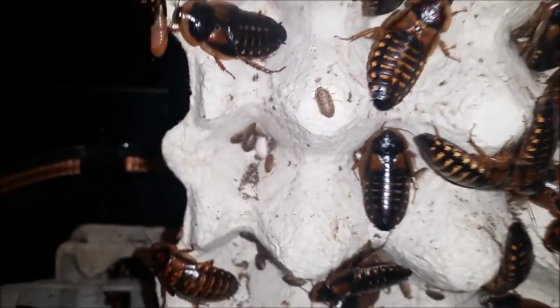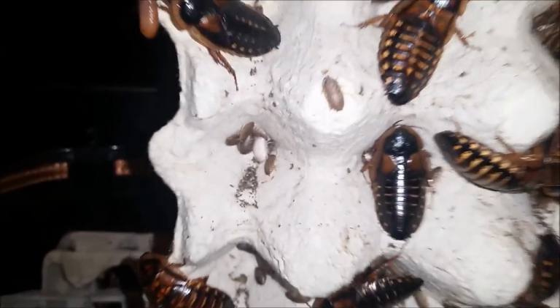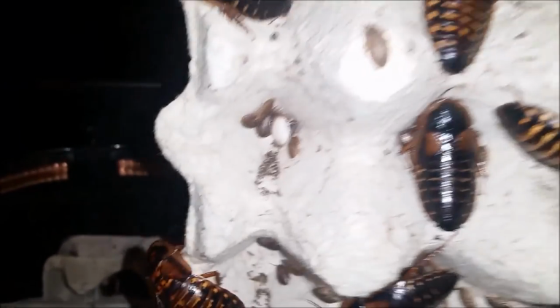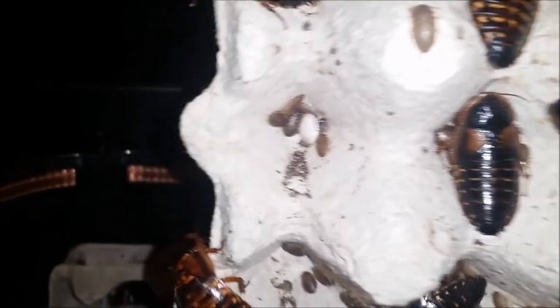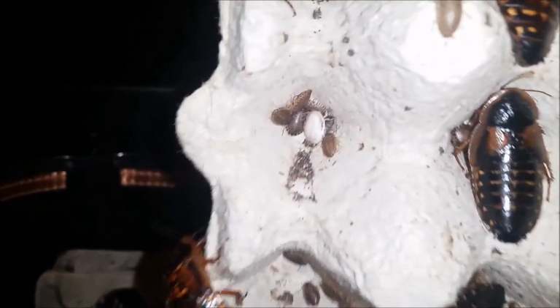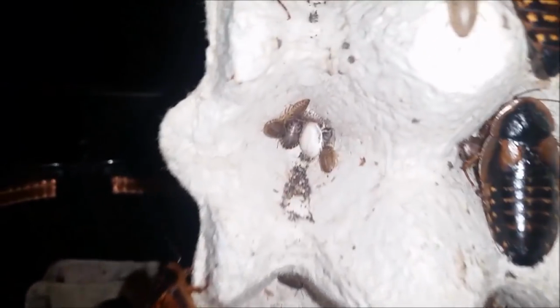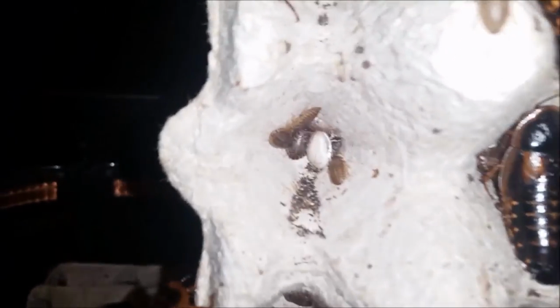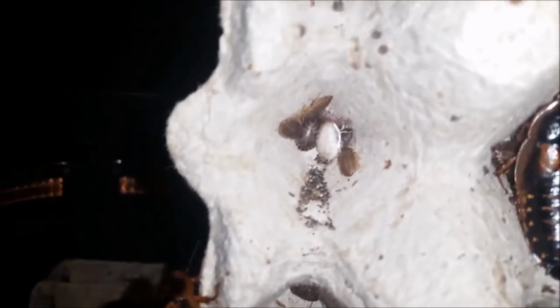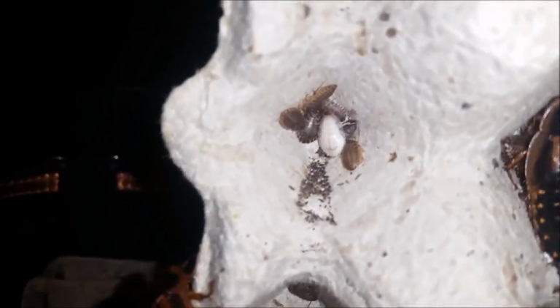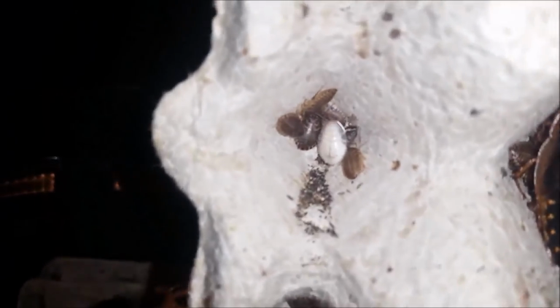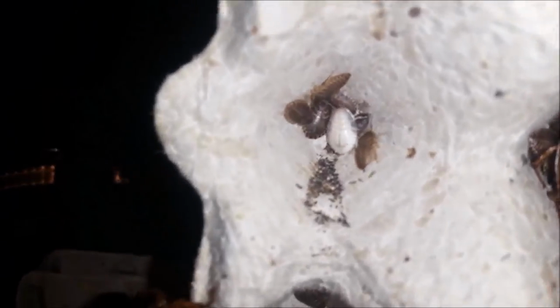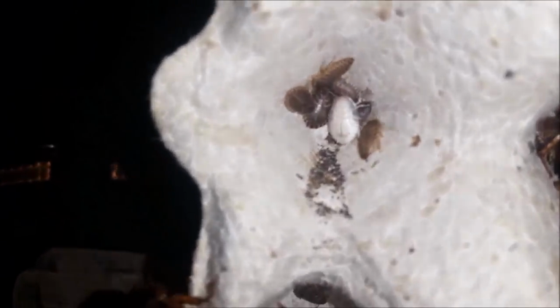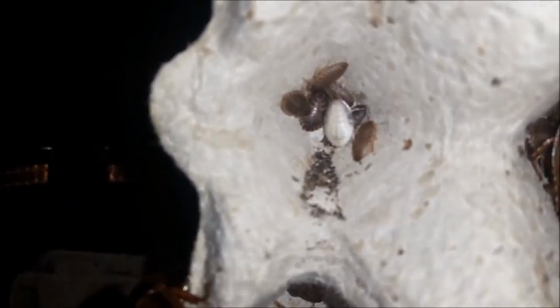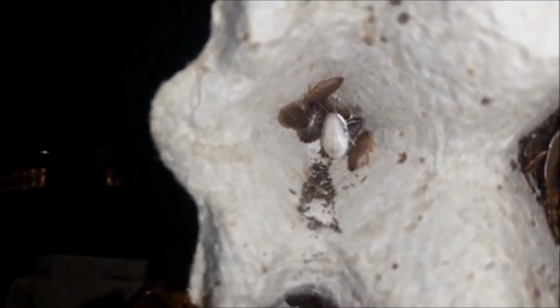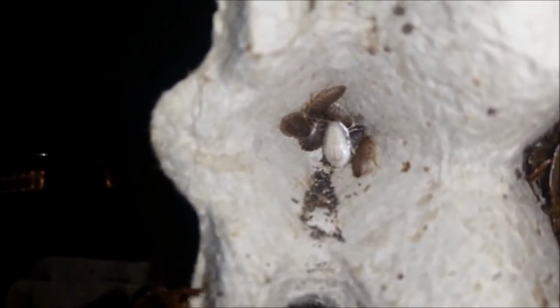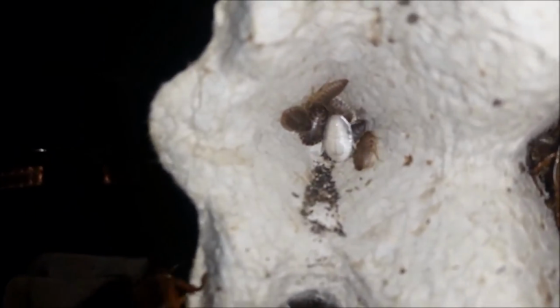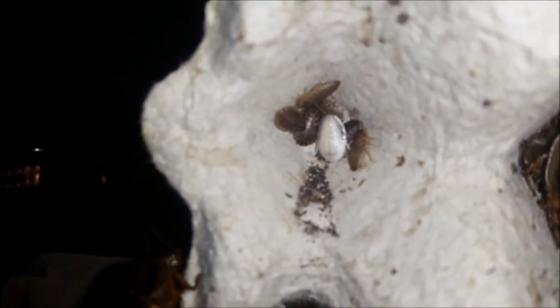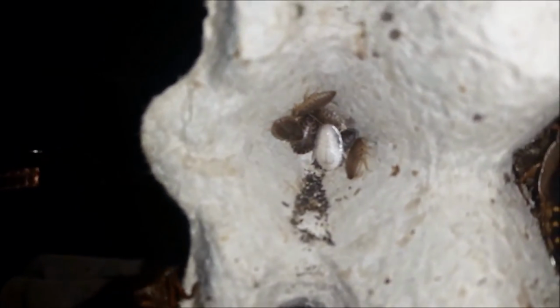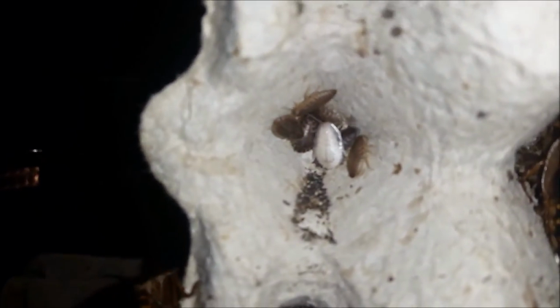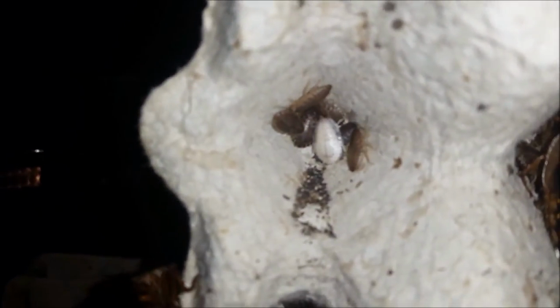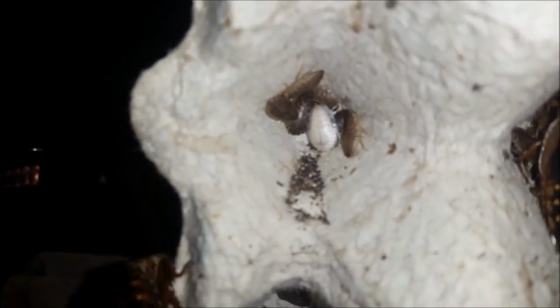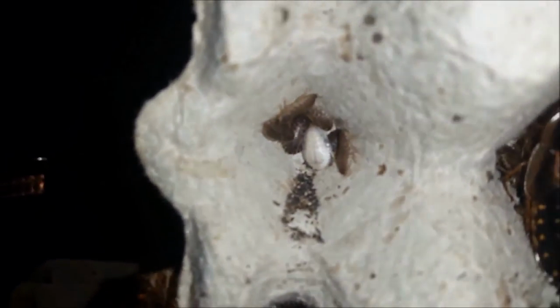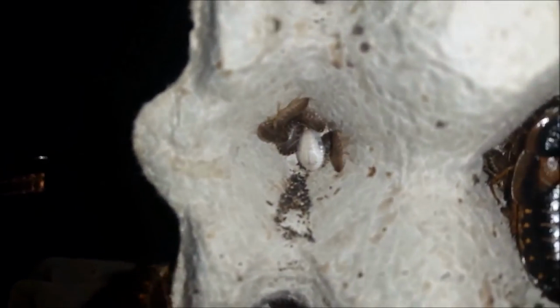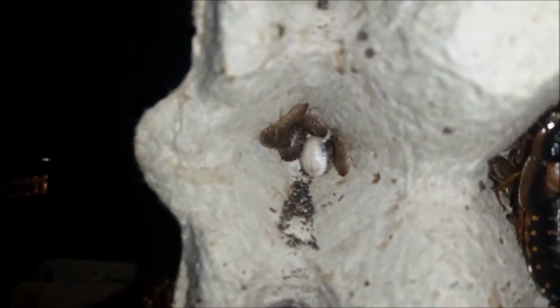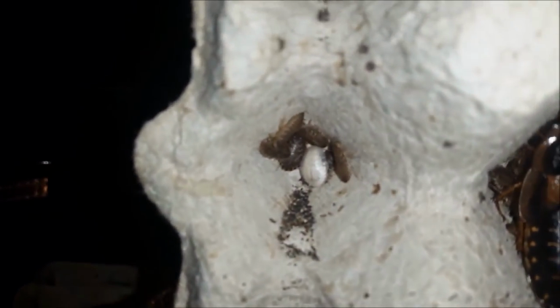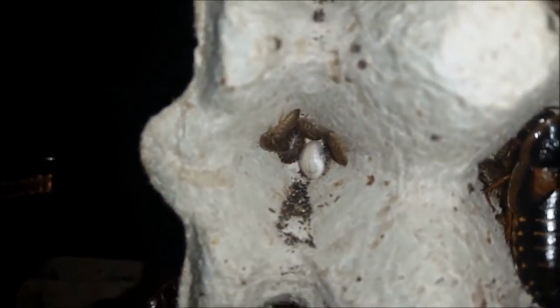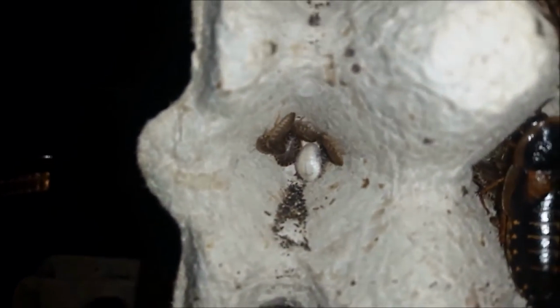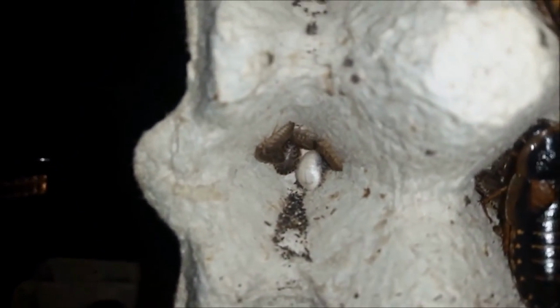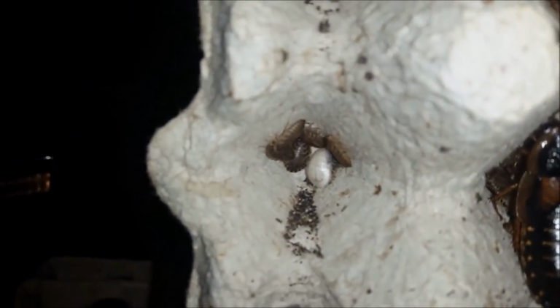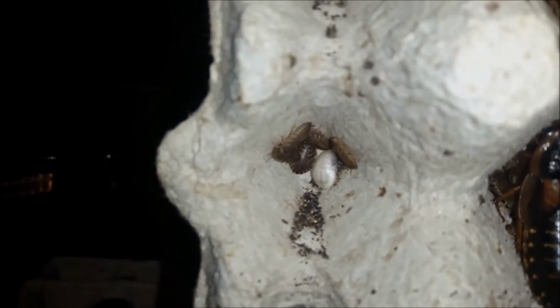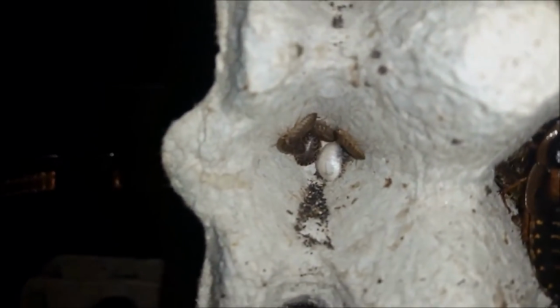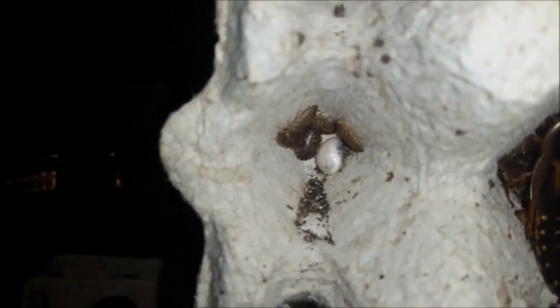They come out and you can see a little fresh baby there — a white one. Within a few hours they will darken up.